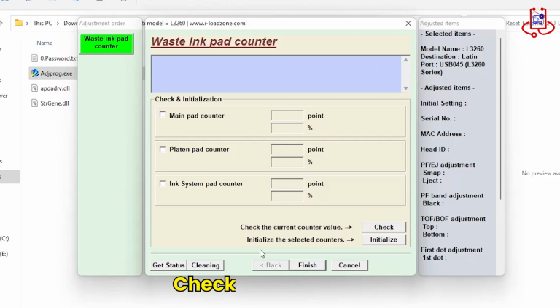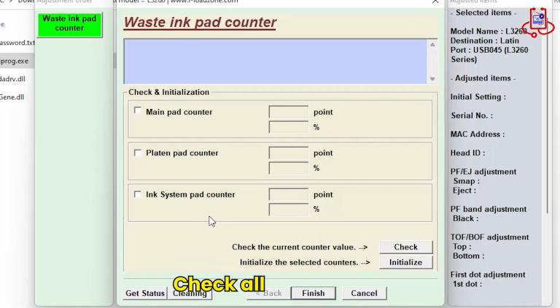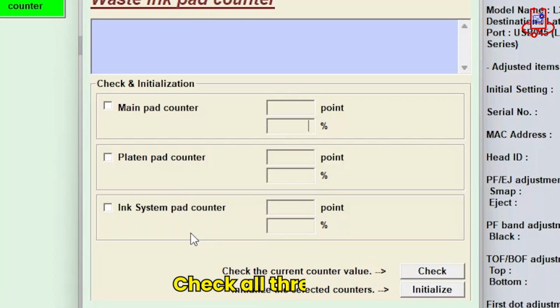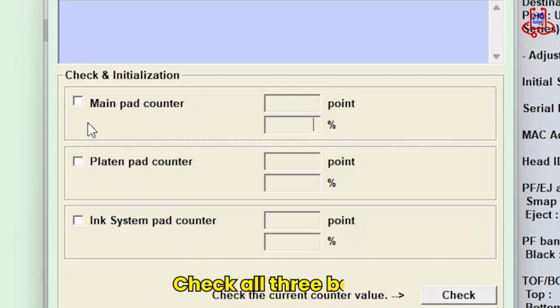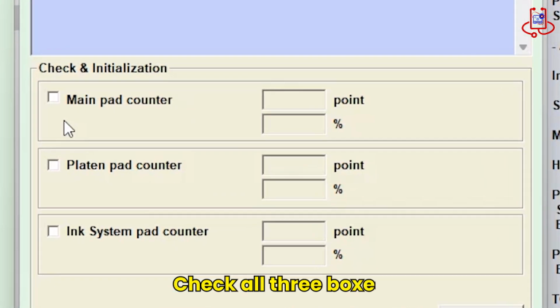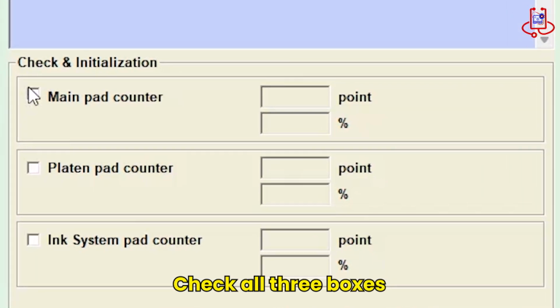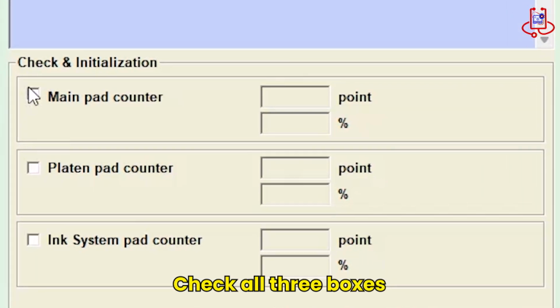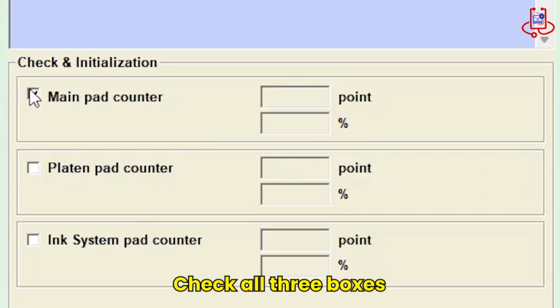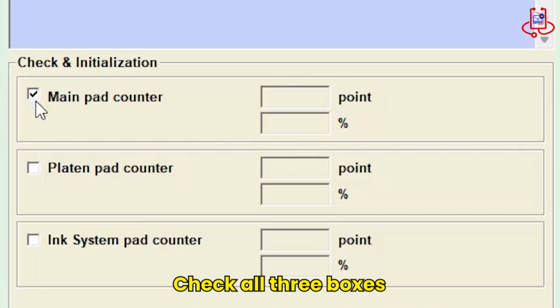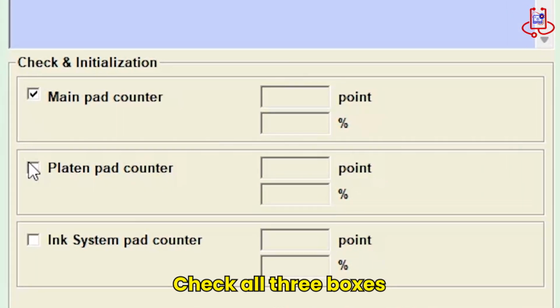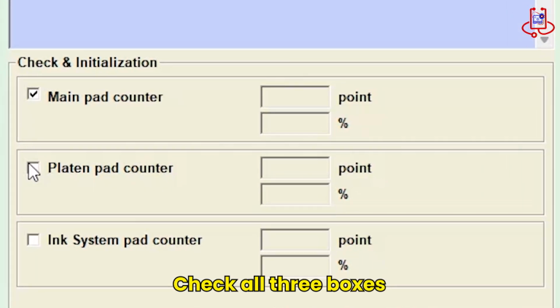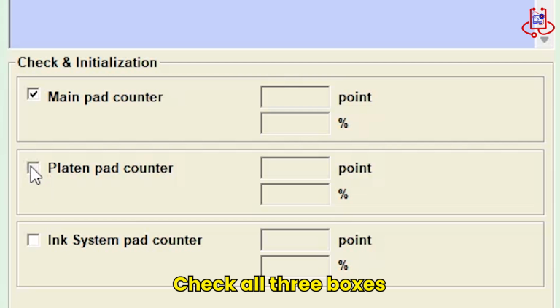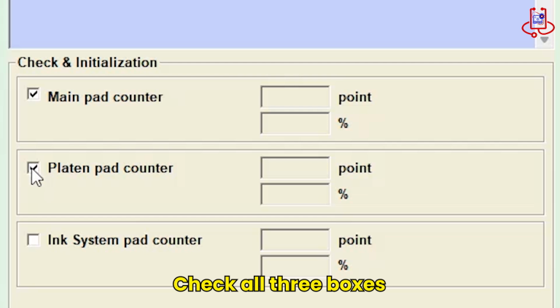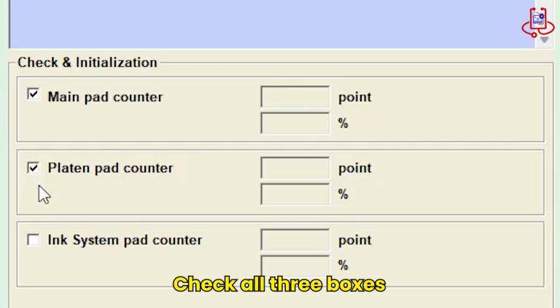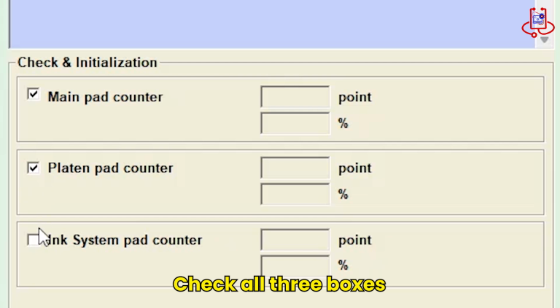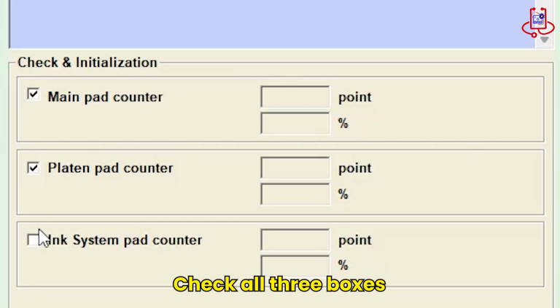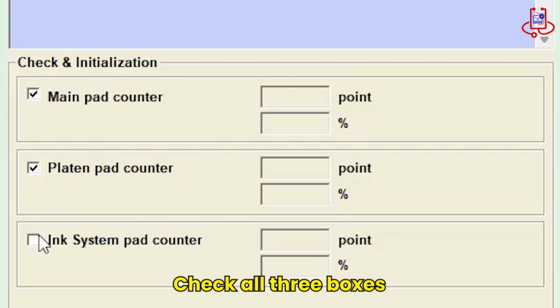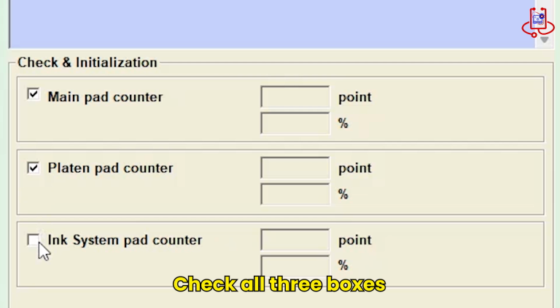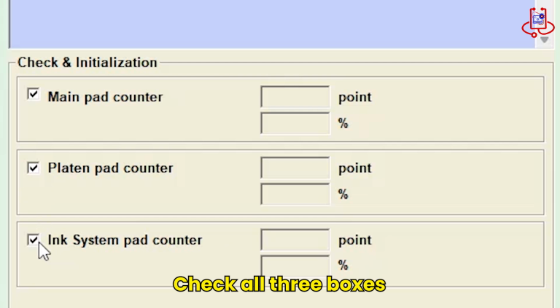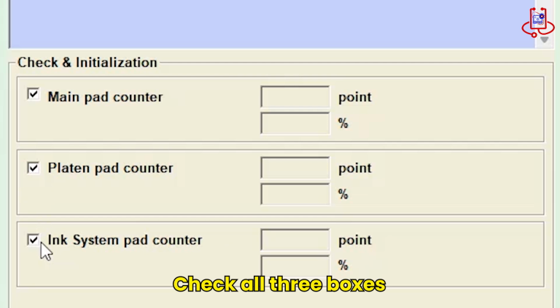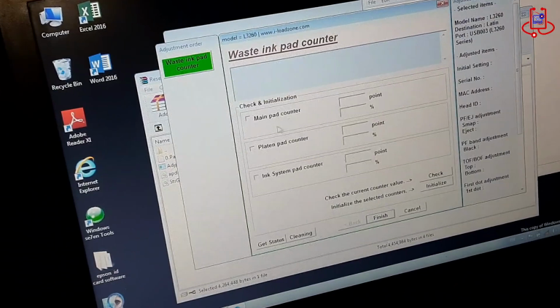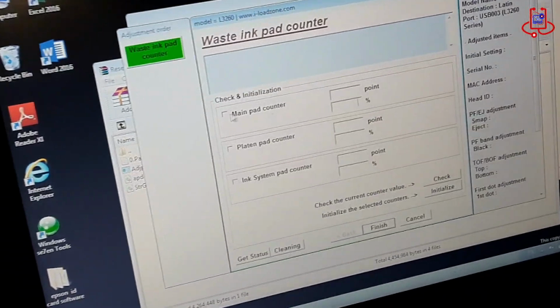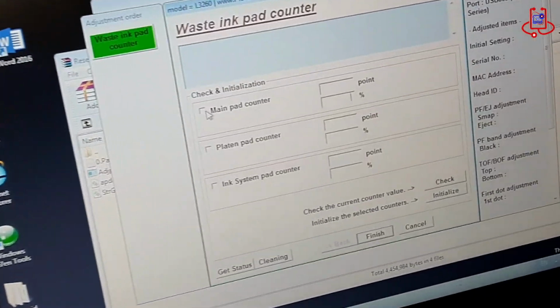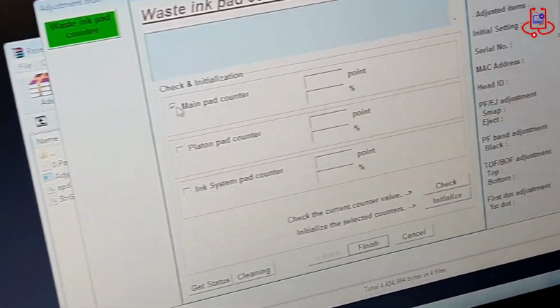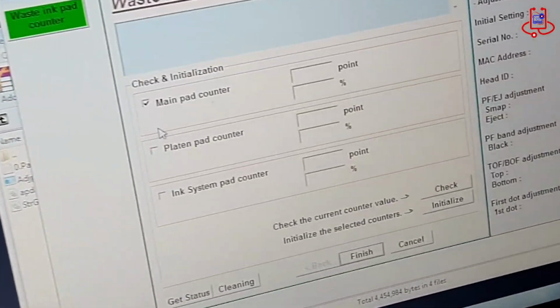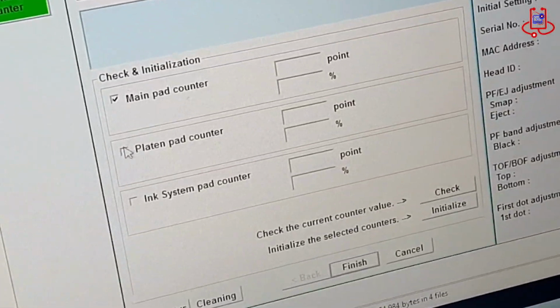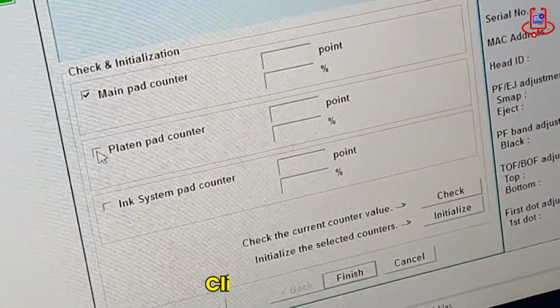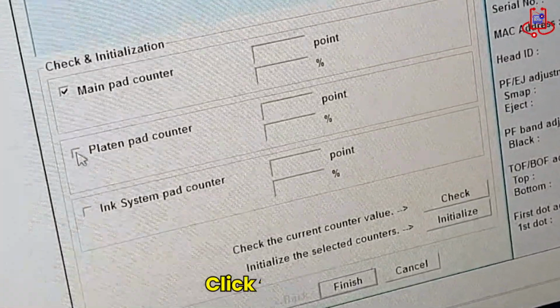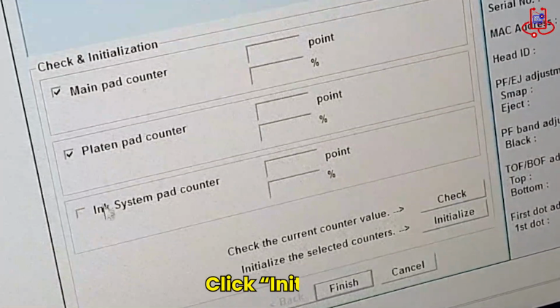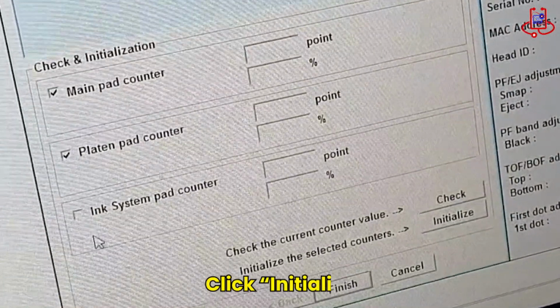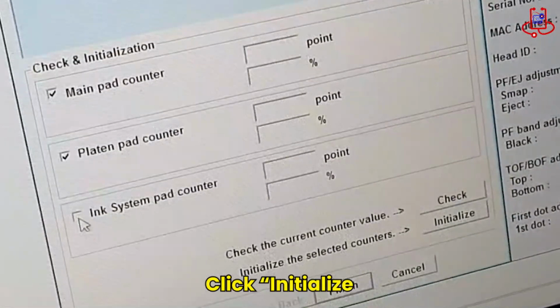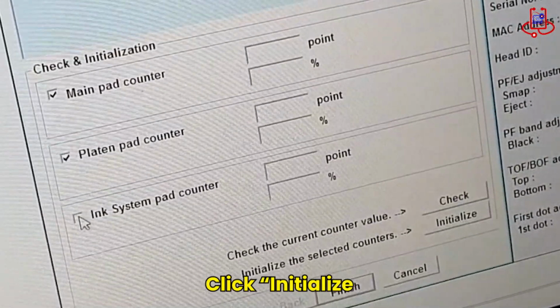Check all three boxes and then click on Initialize. This will start the reset process for your printer.